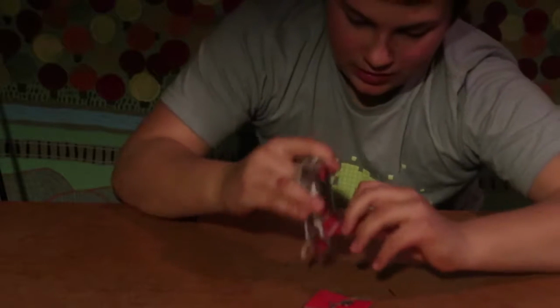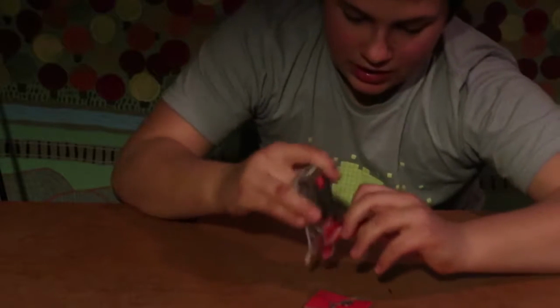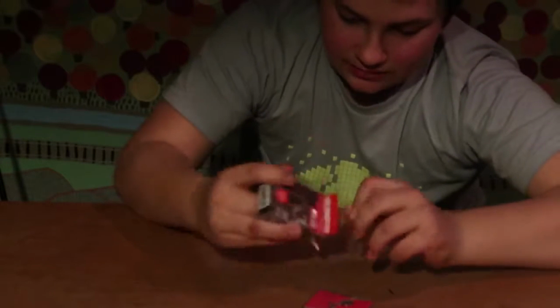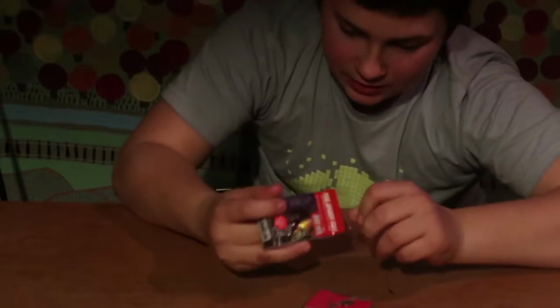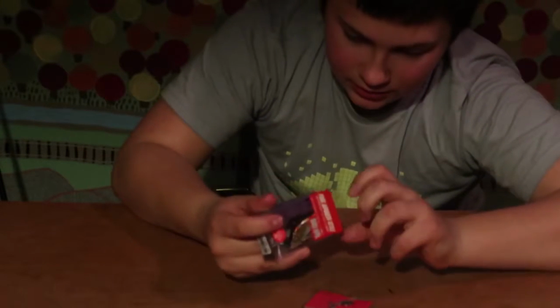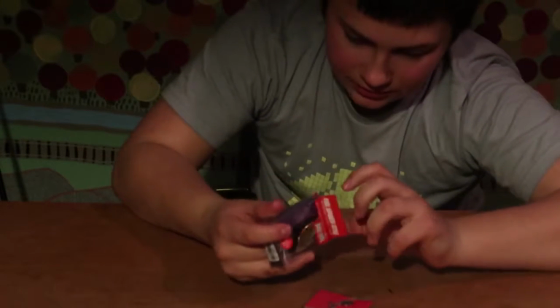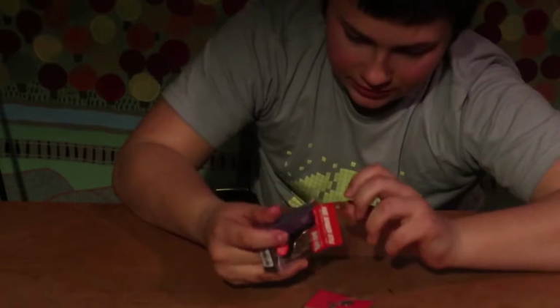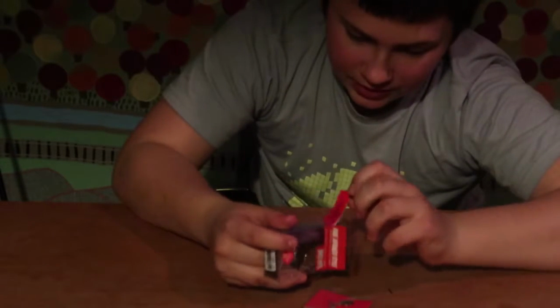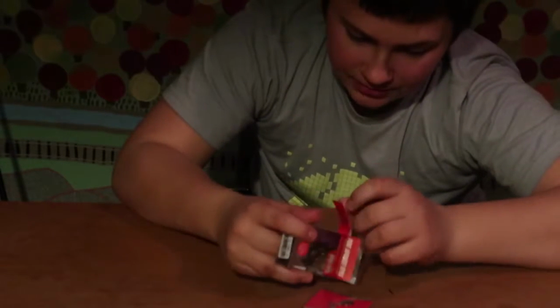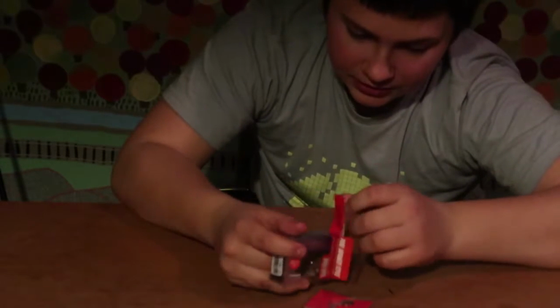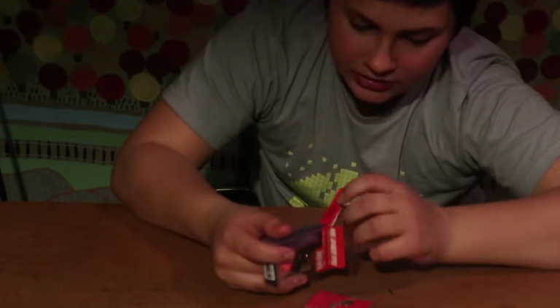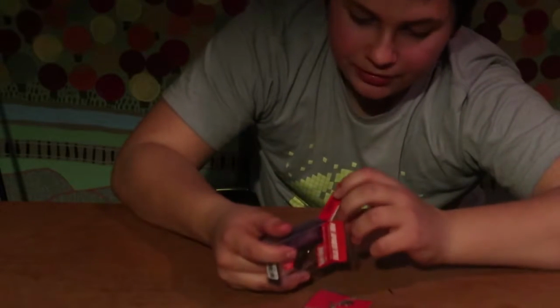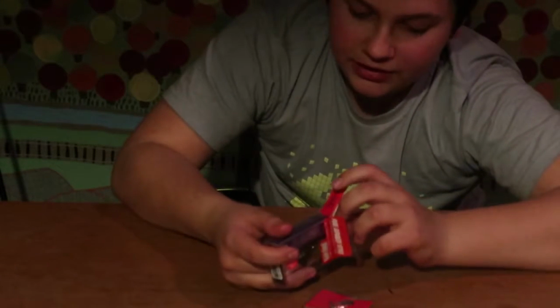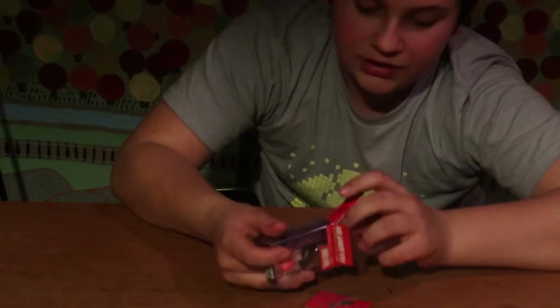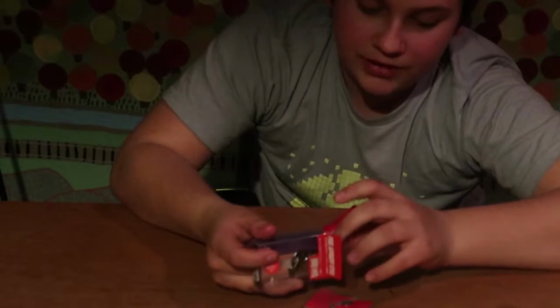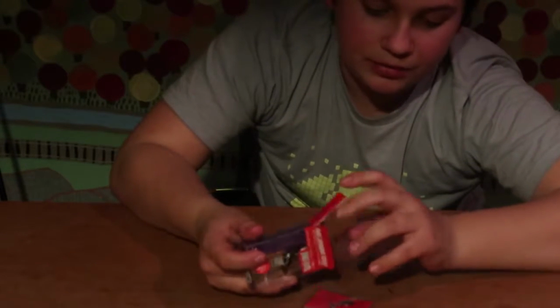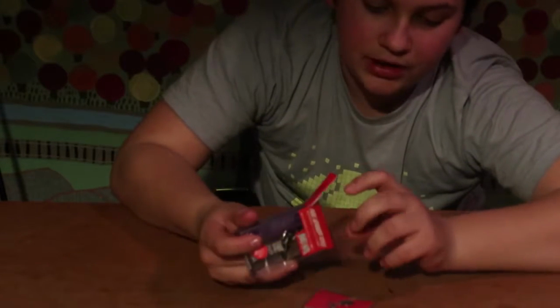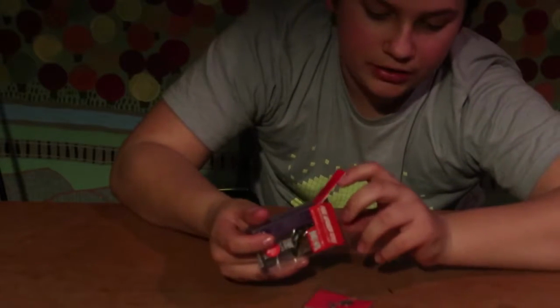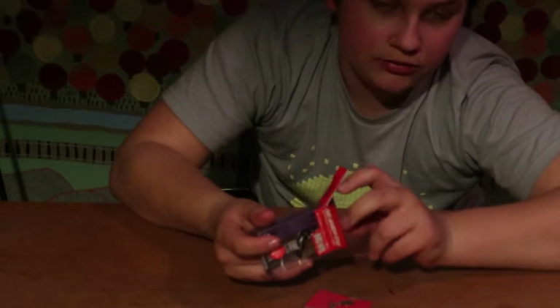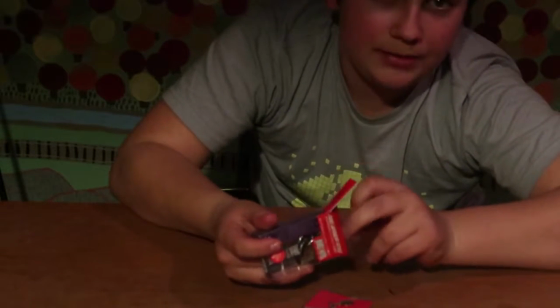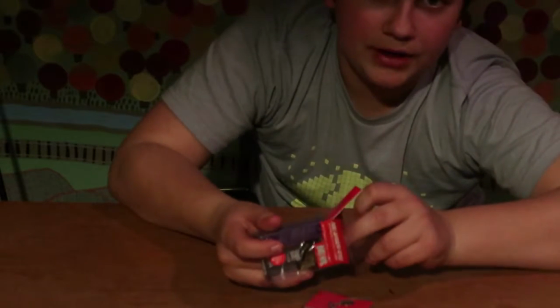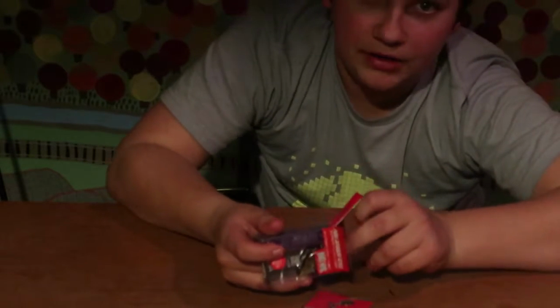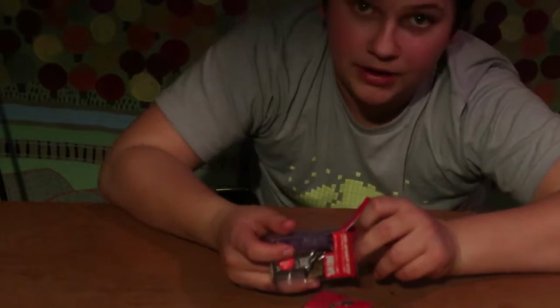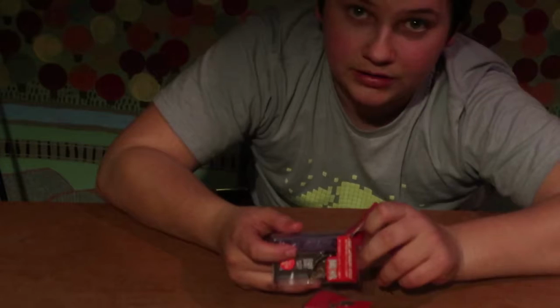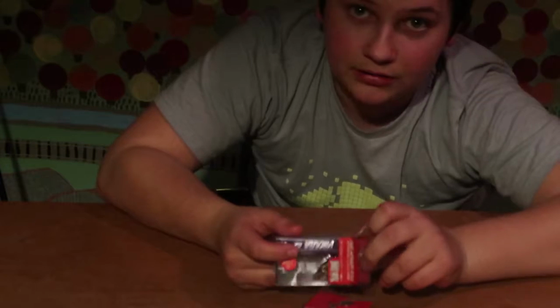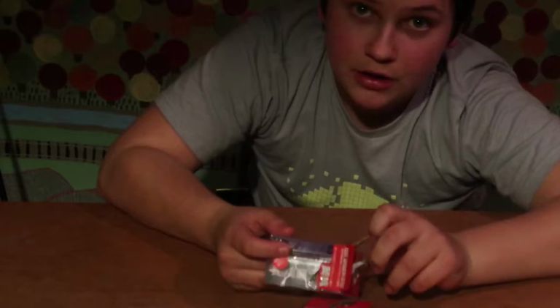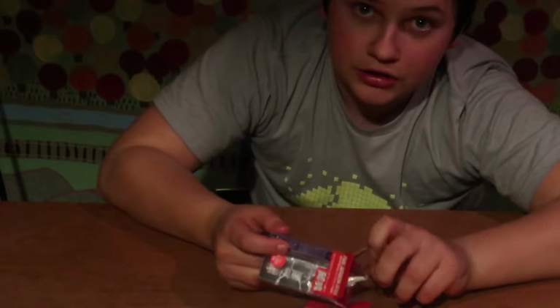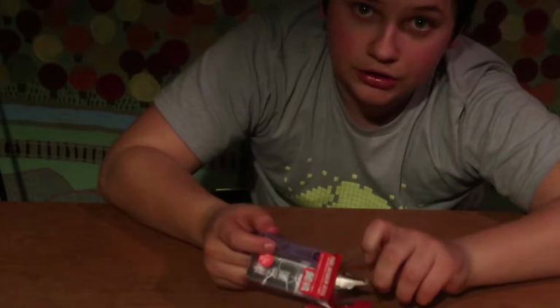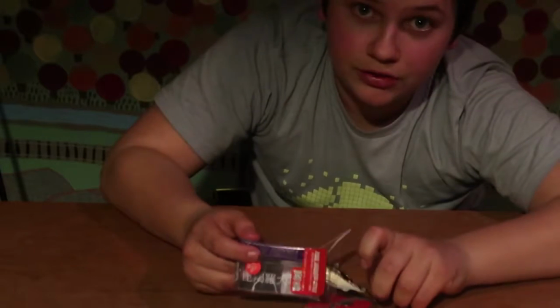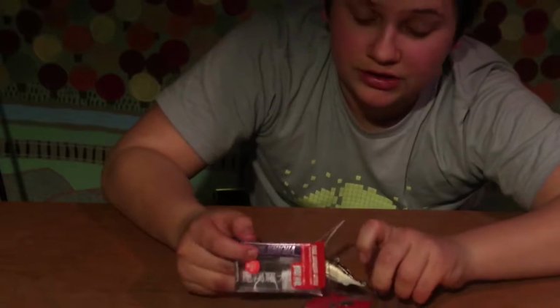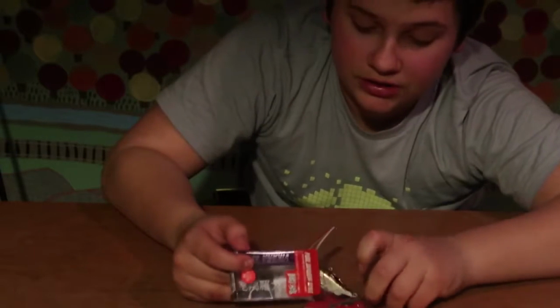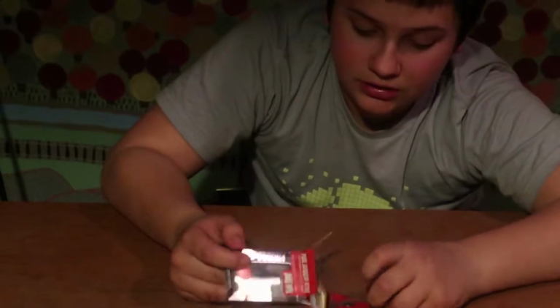I'm going to put all the stuff I'm pulling out of this mystery tackle box right back in the box.